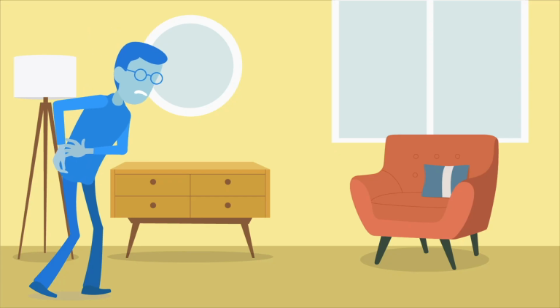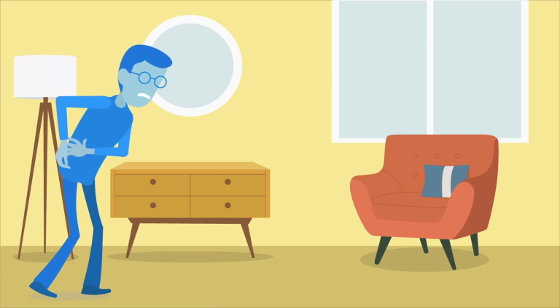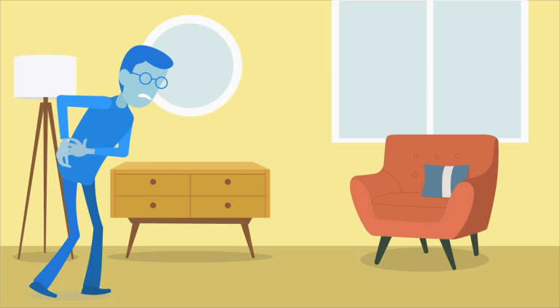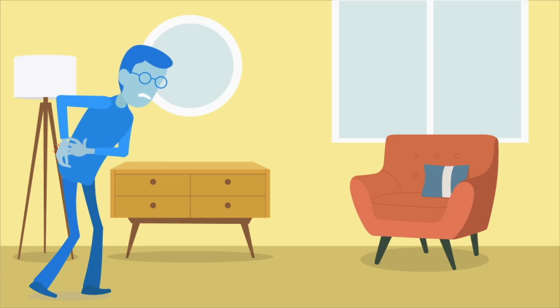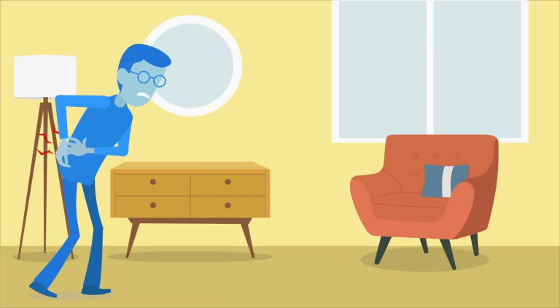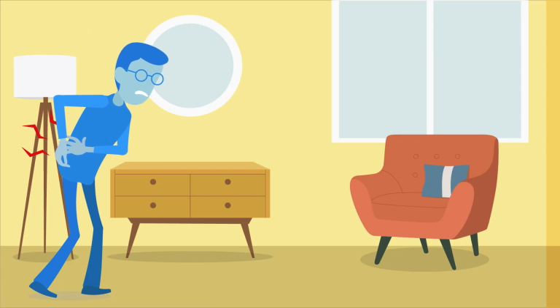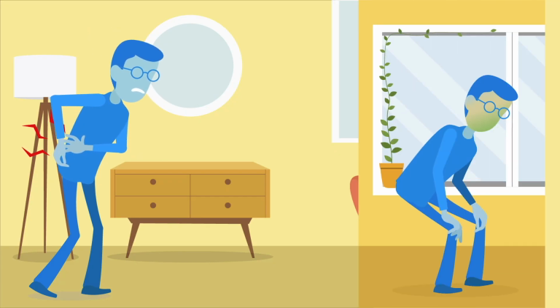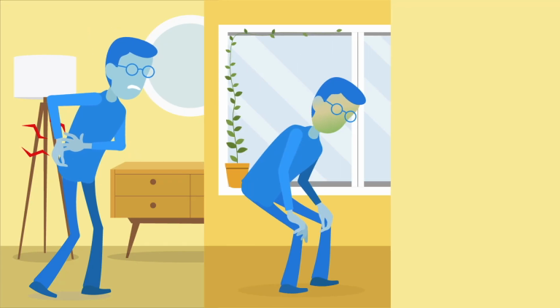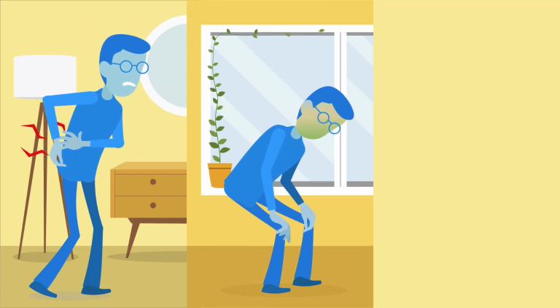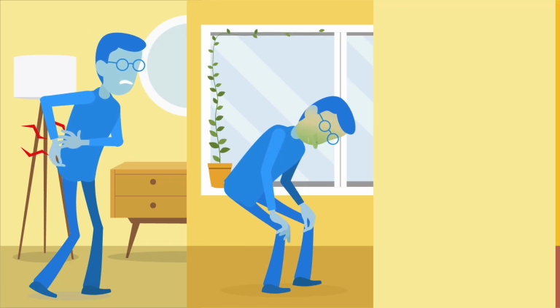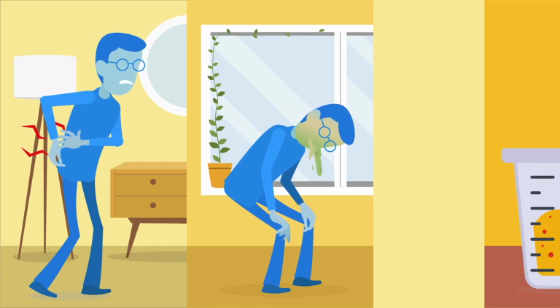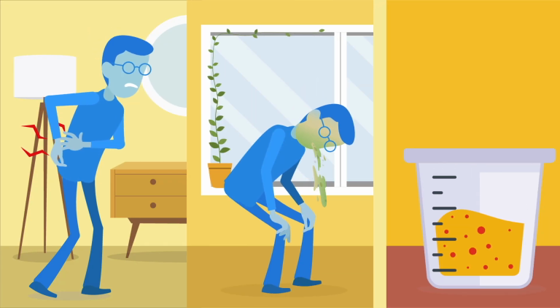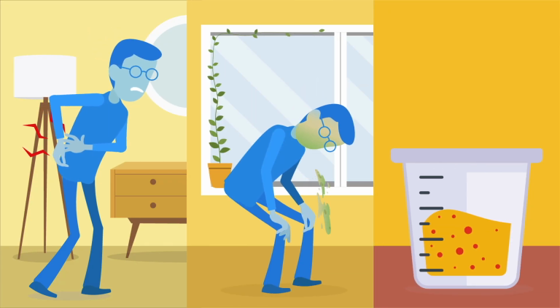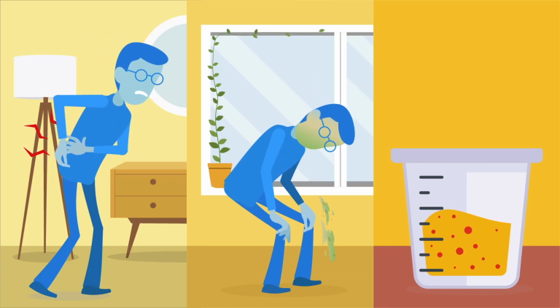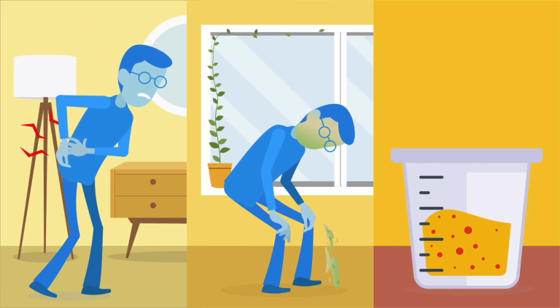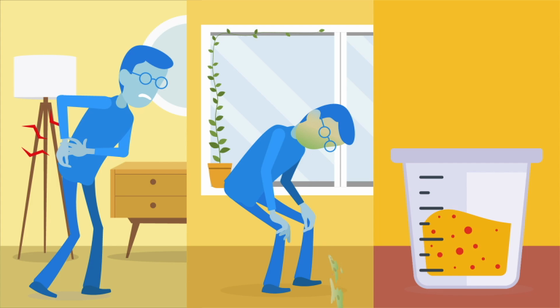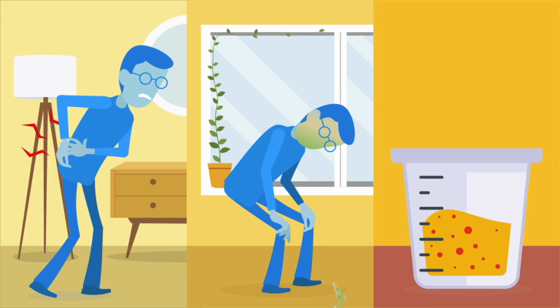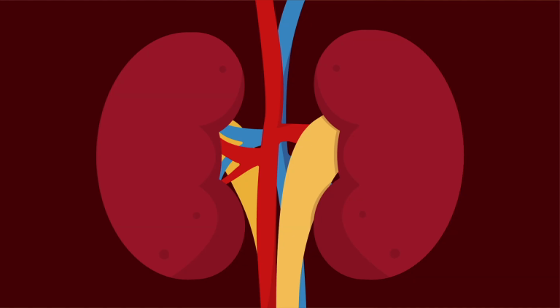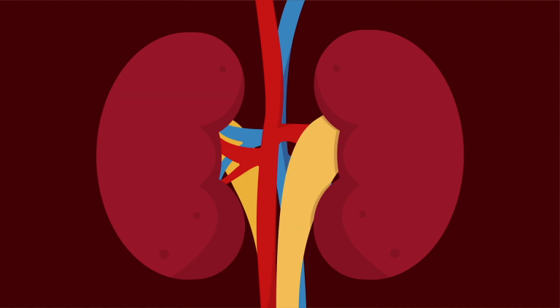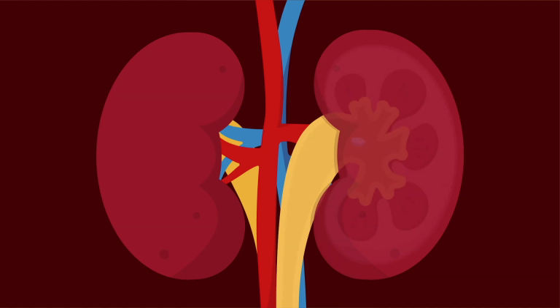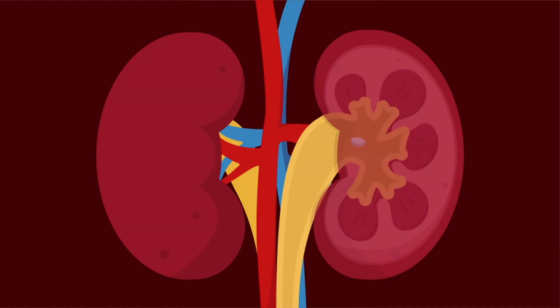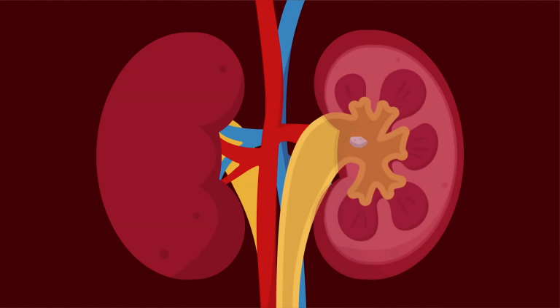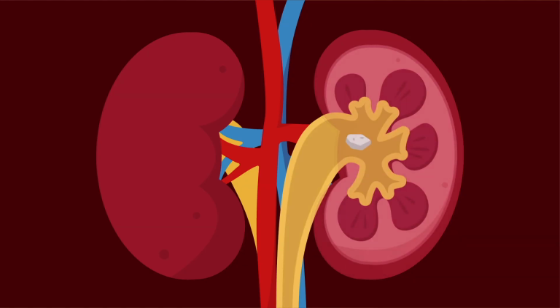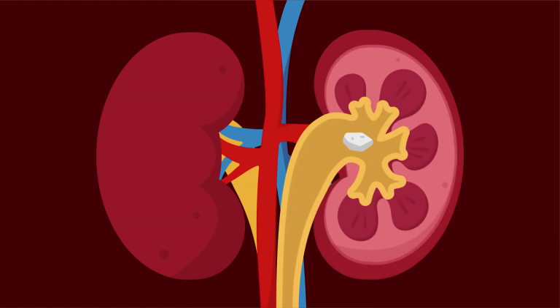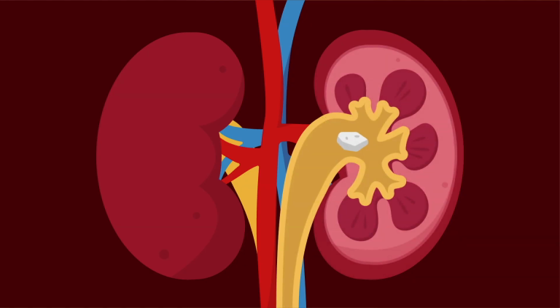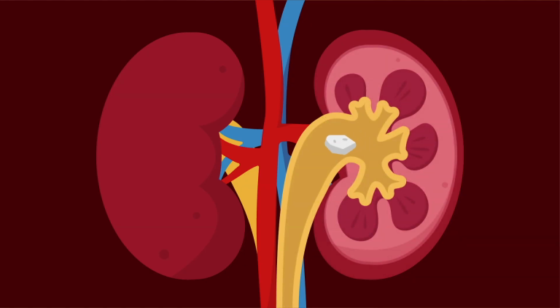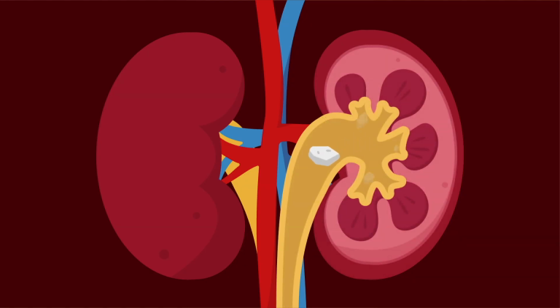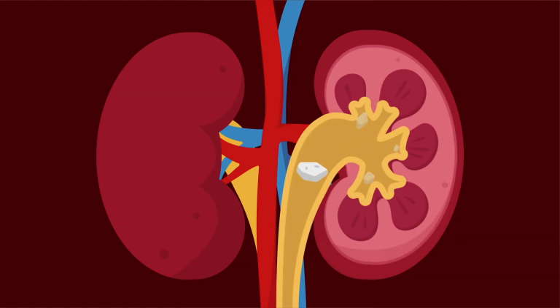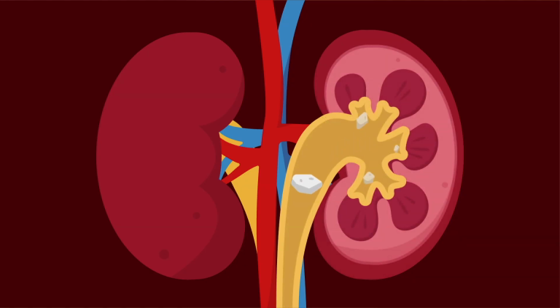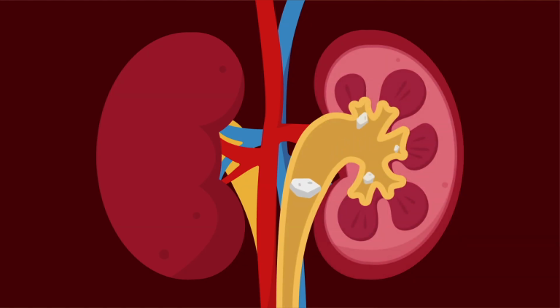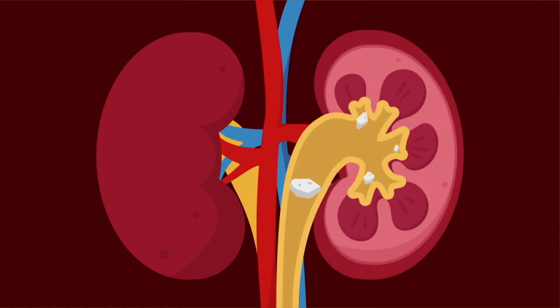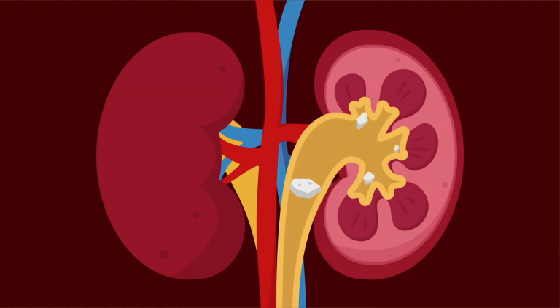Severe pain, nausea, and blood in urine — these are some of the symptoms of kidney stones when it blocks the urinary tube.